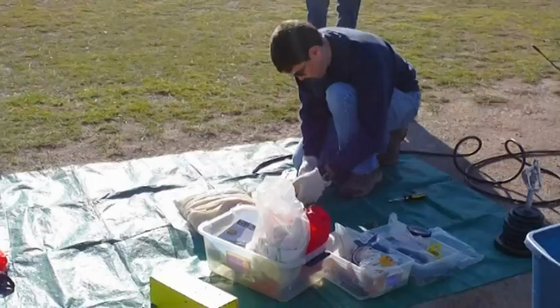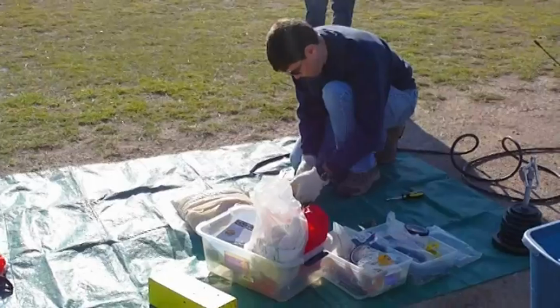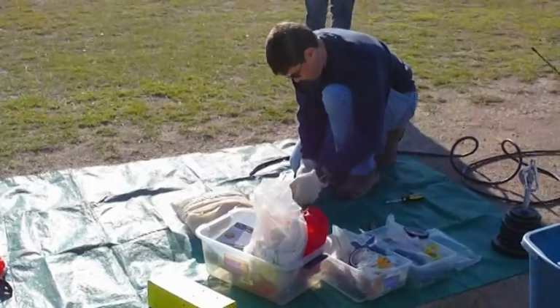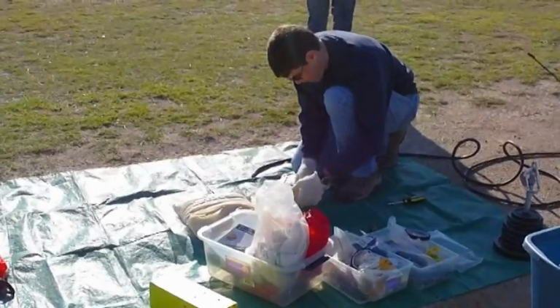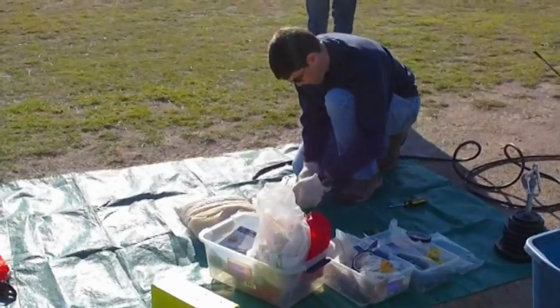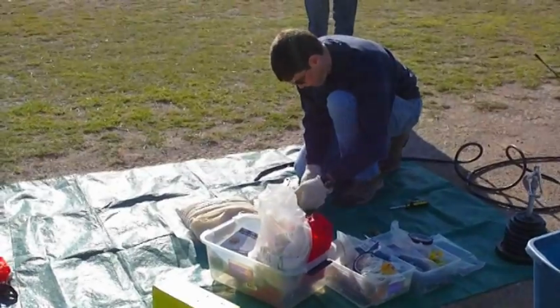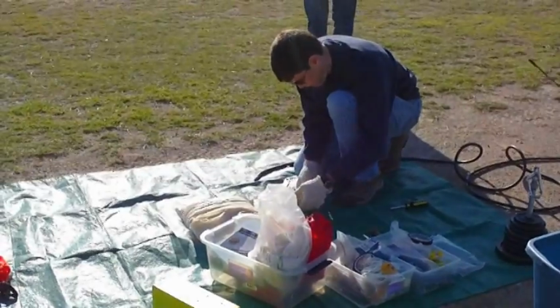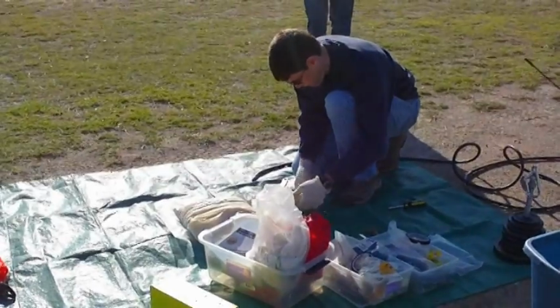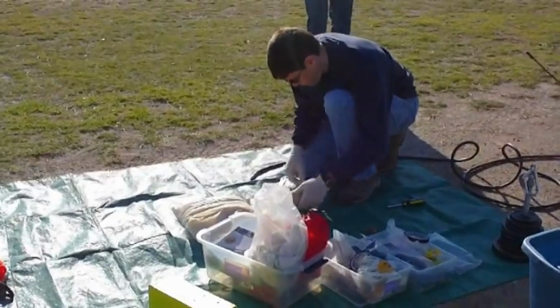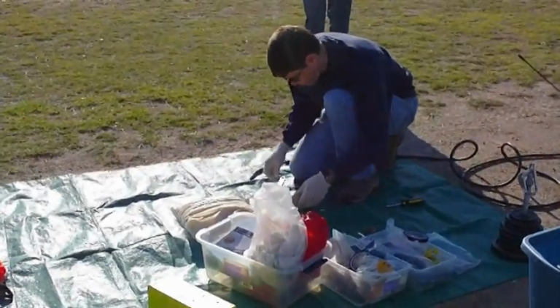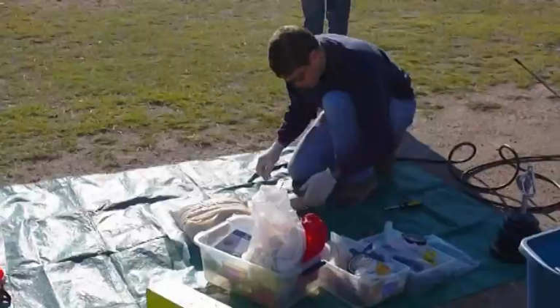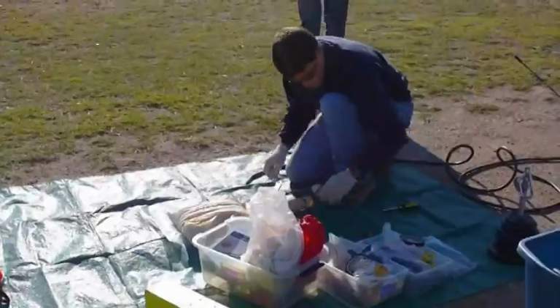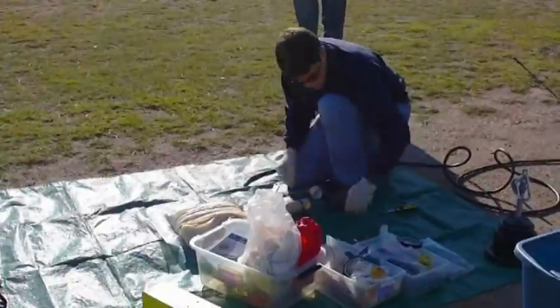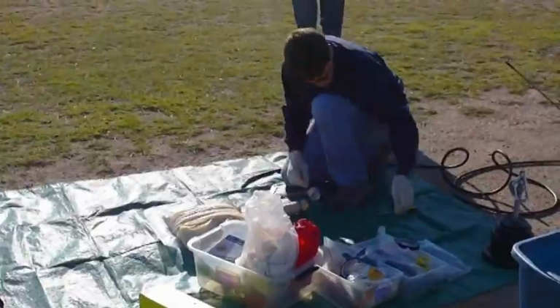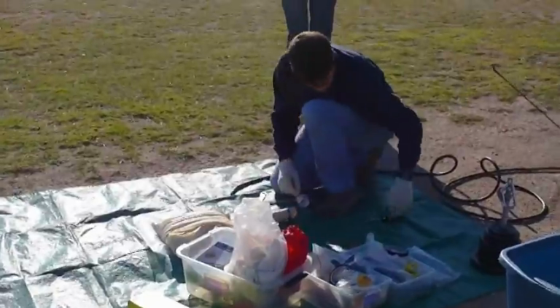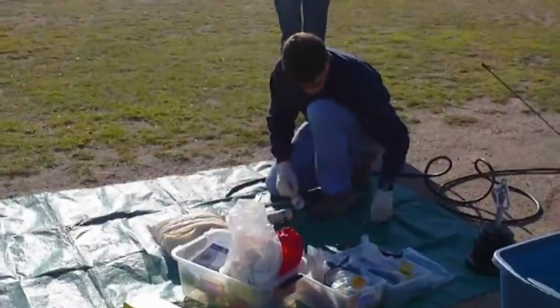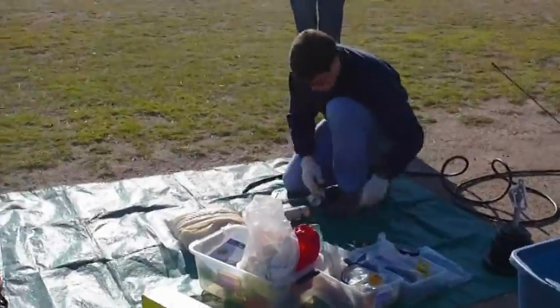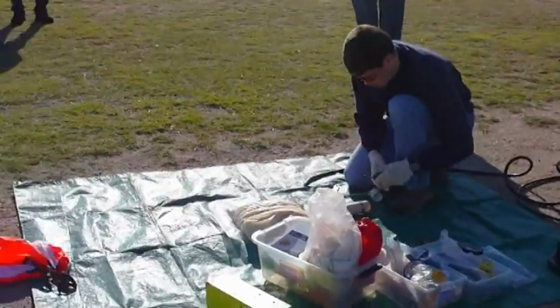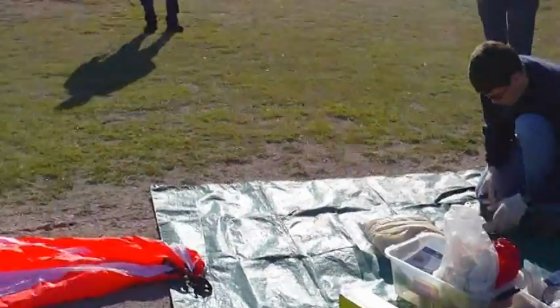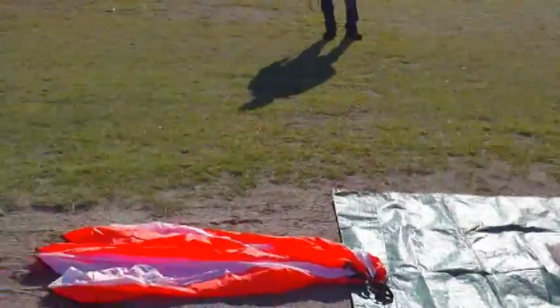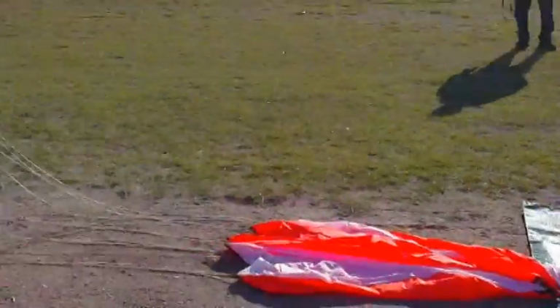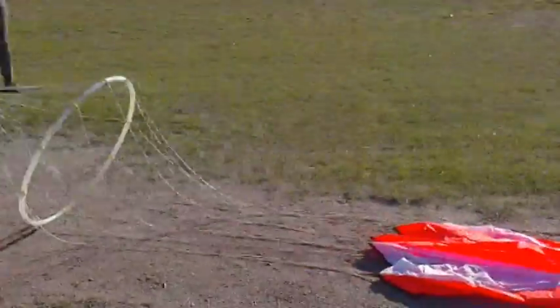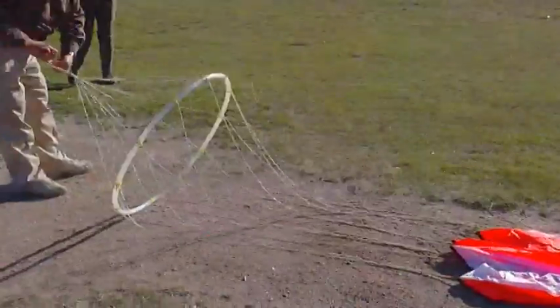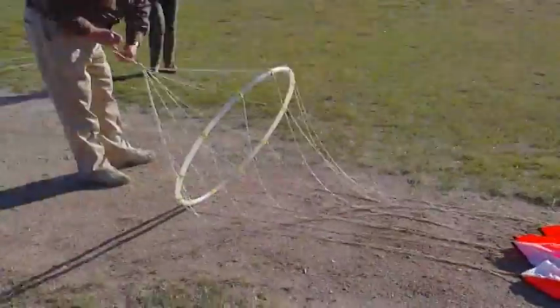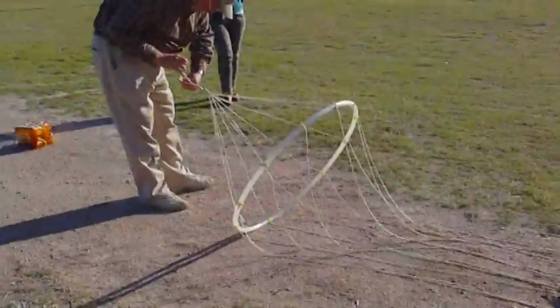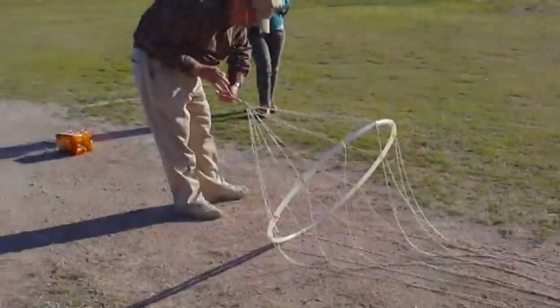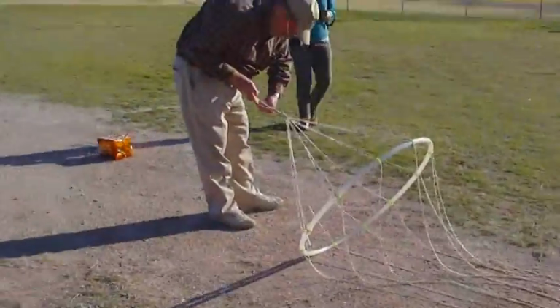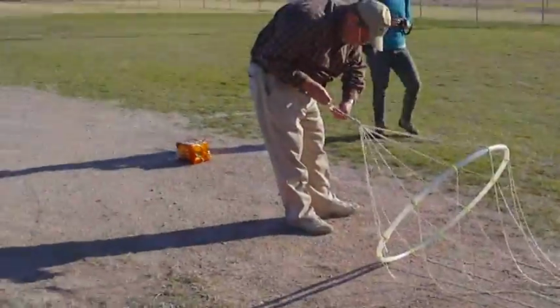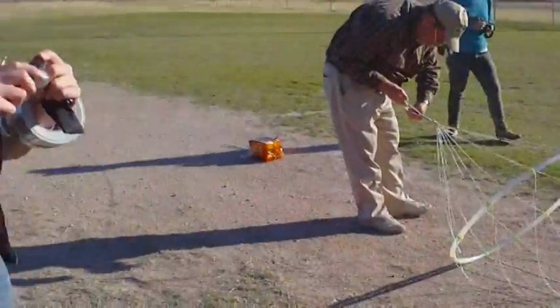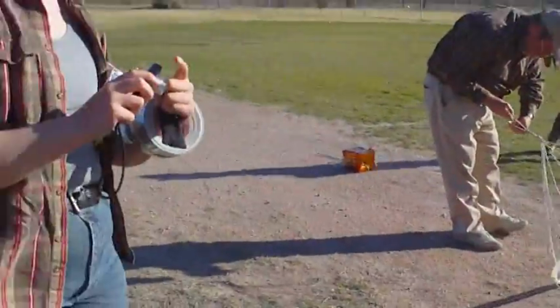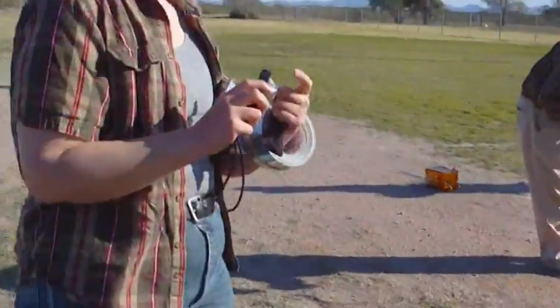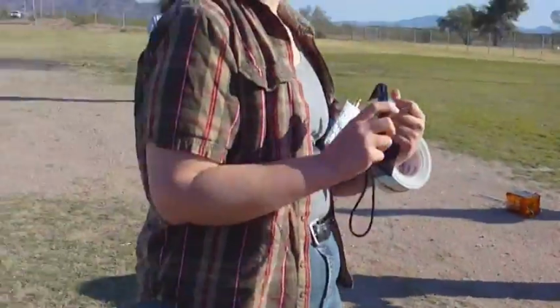Where was the FAA? I think they hooked it backwards.